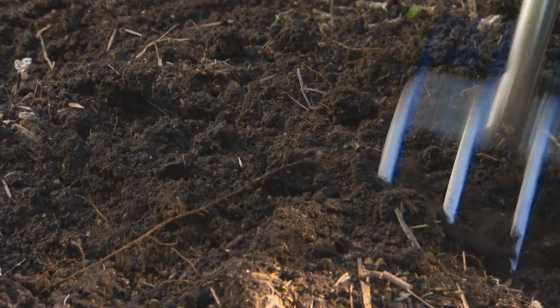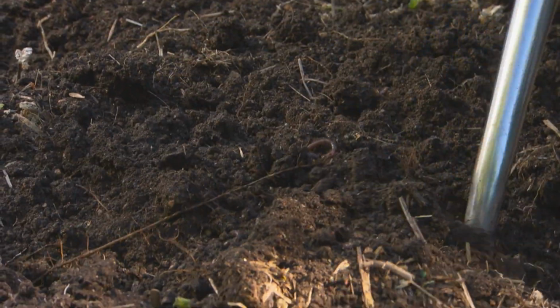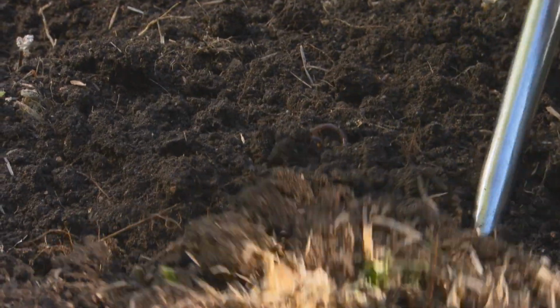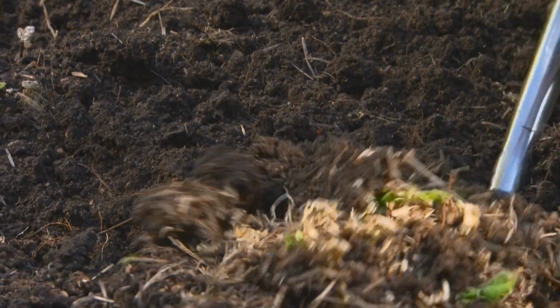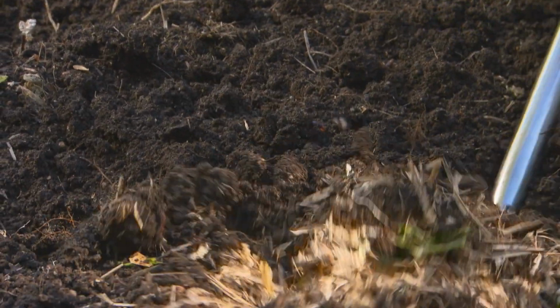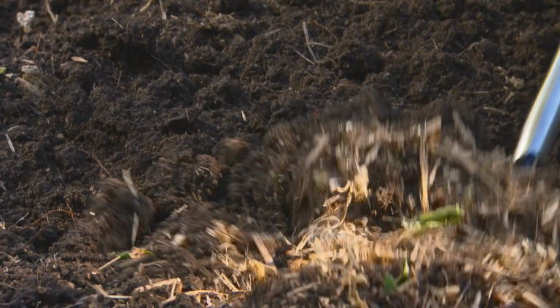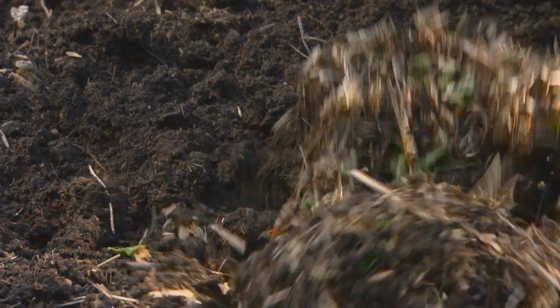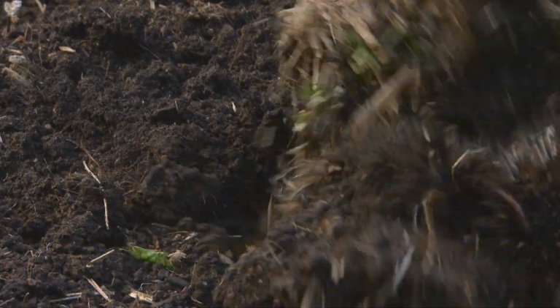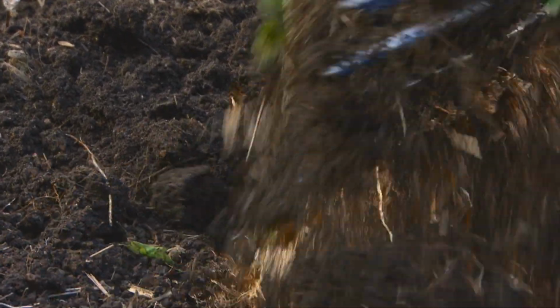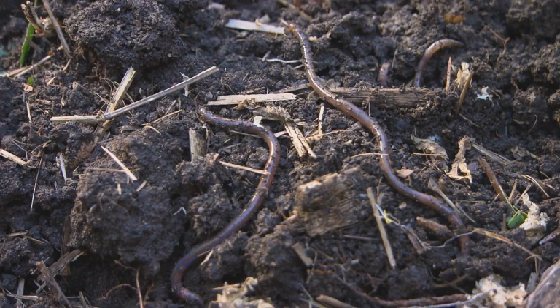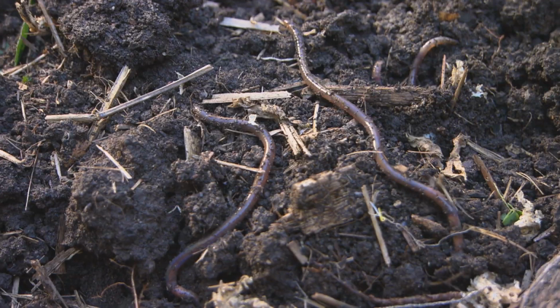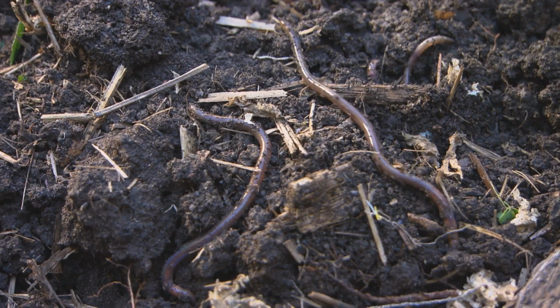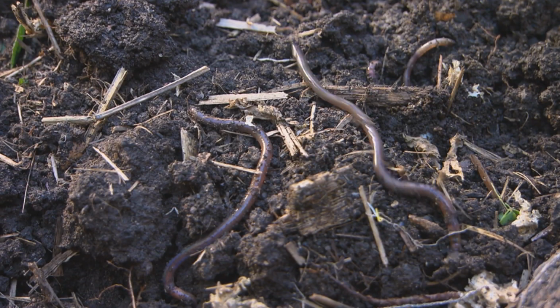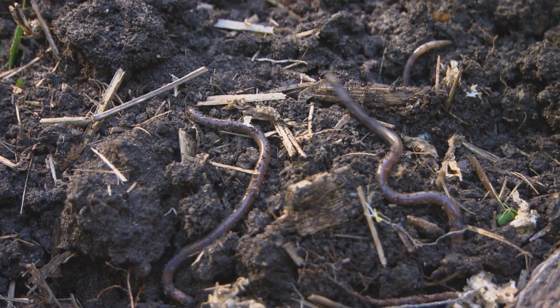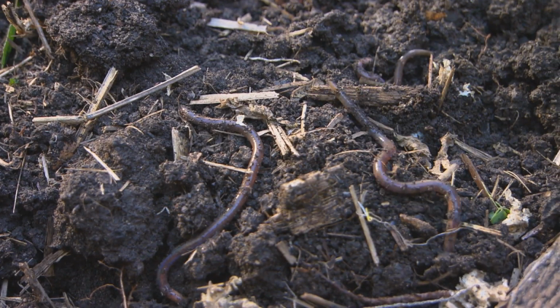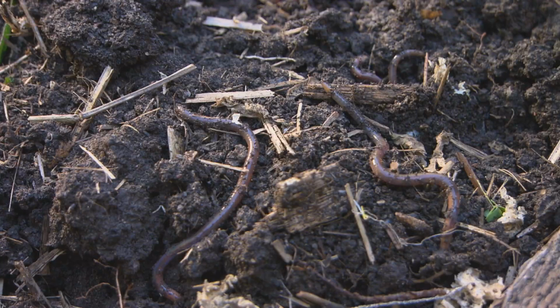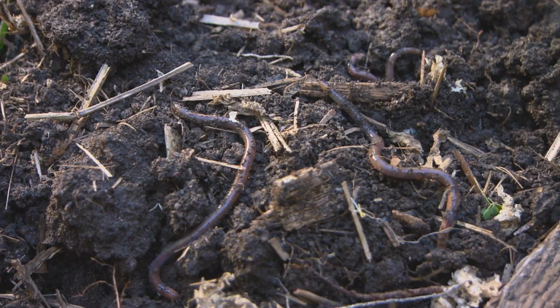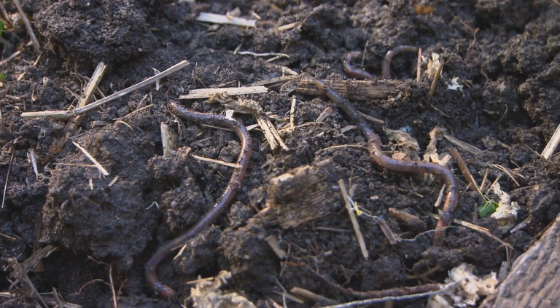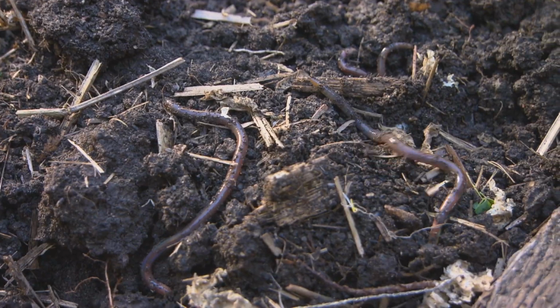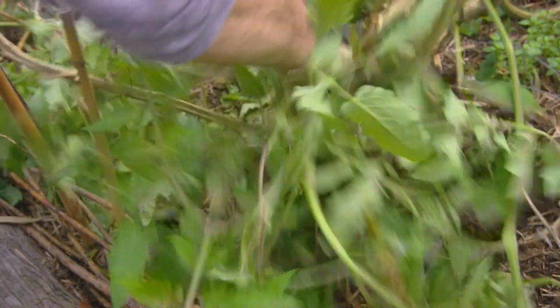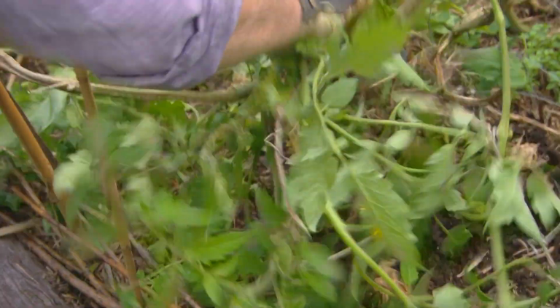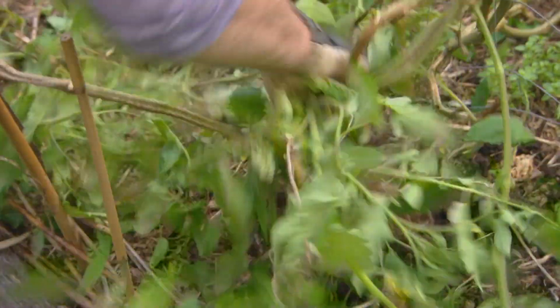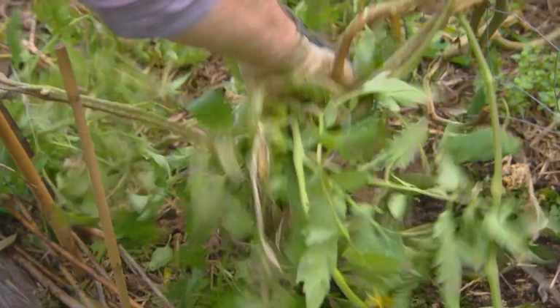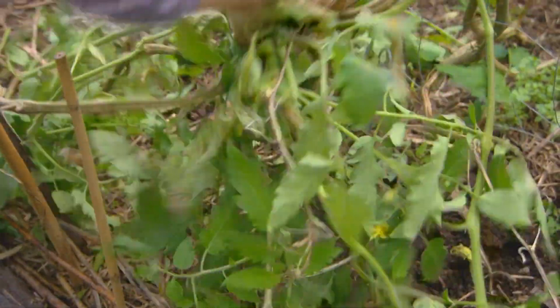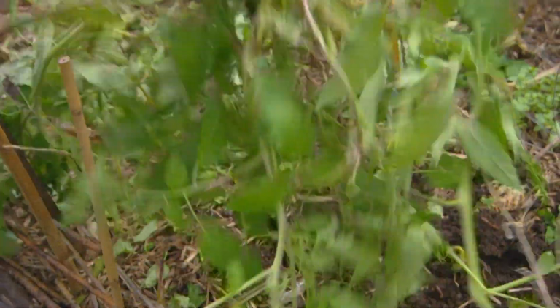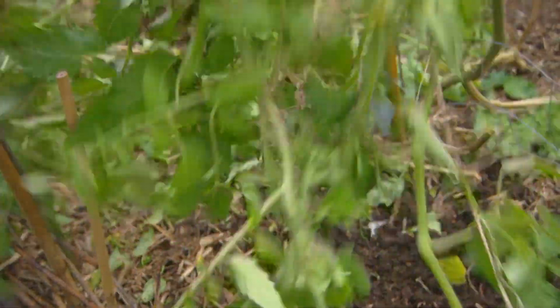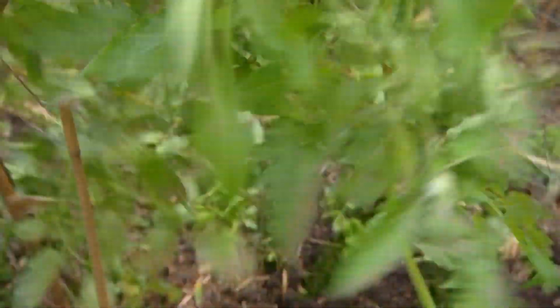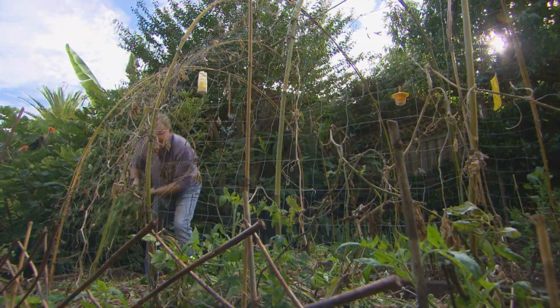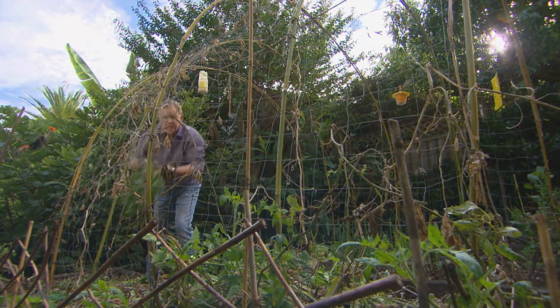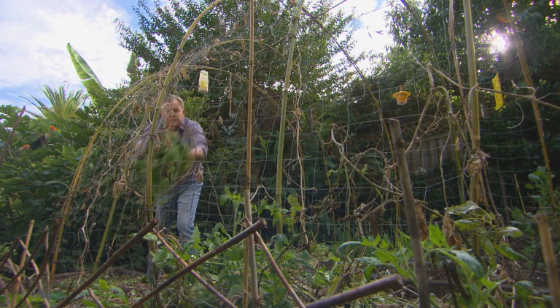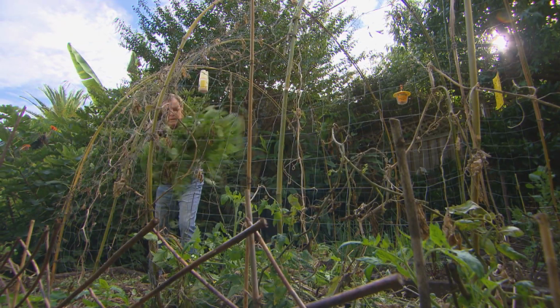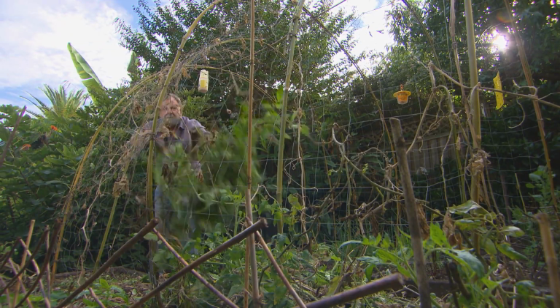Another good reason to rotate around the beds. These will go in the bin, not the compost.